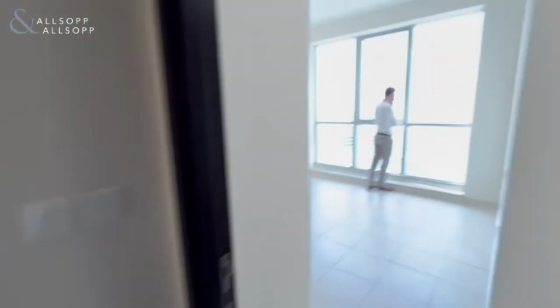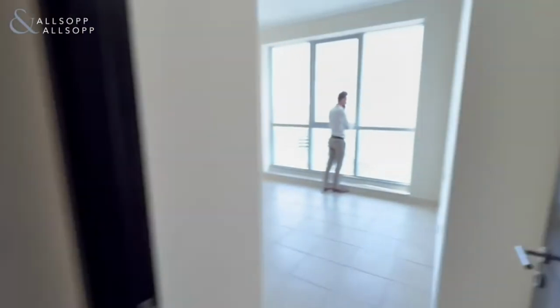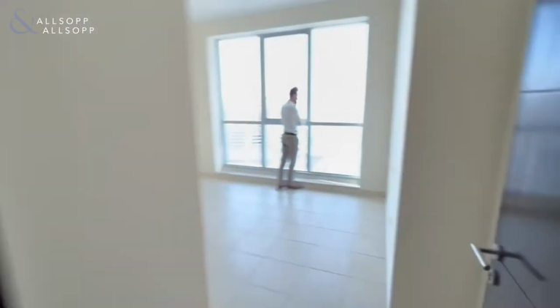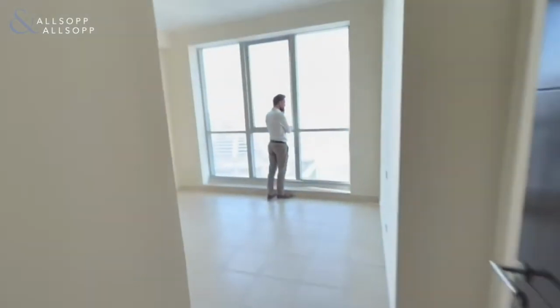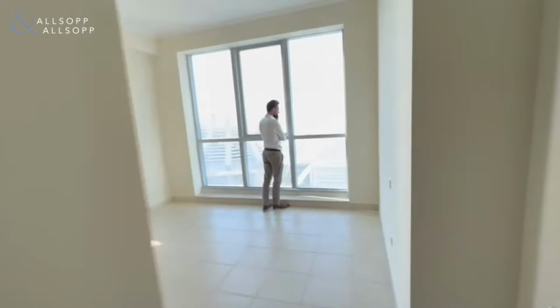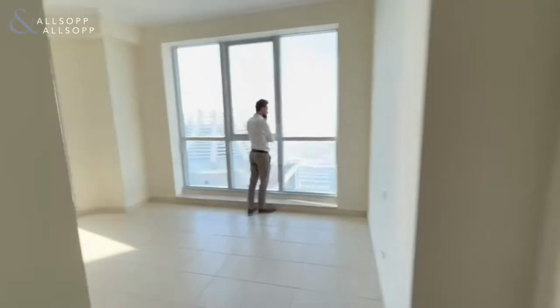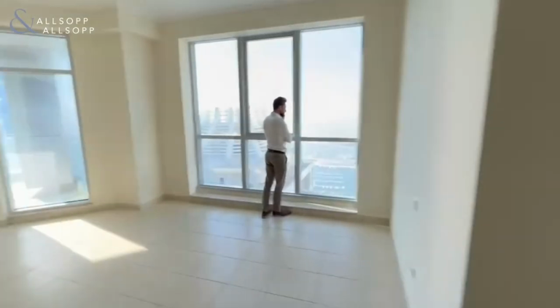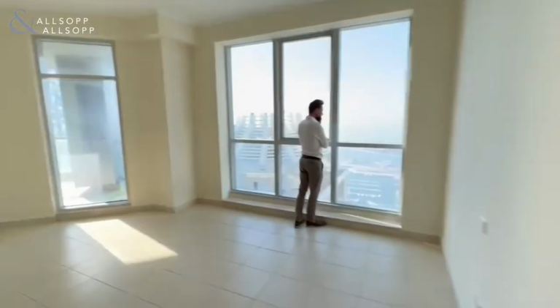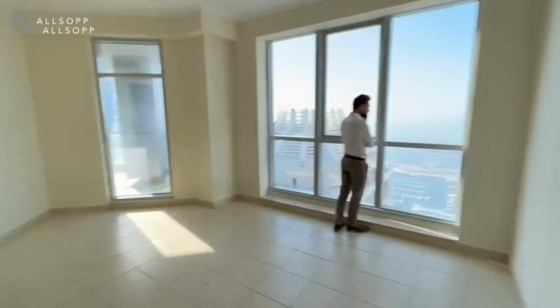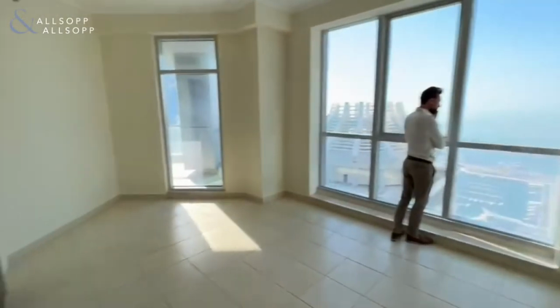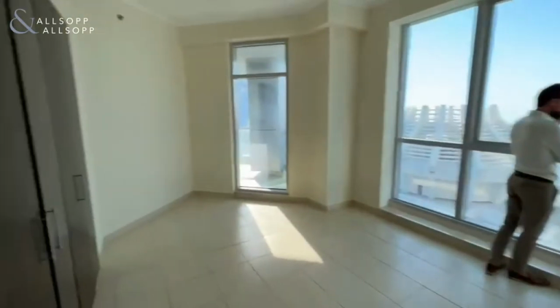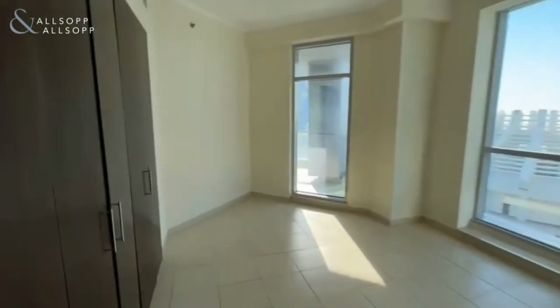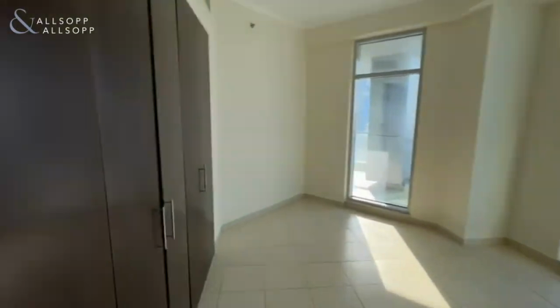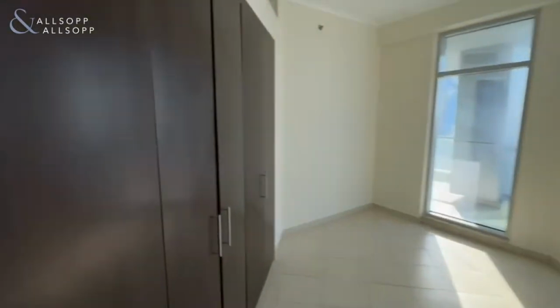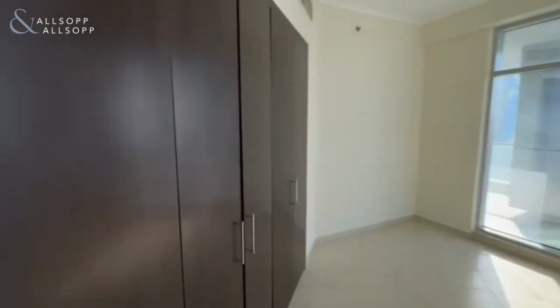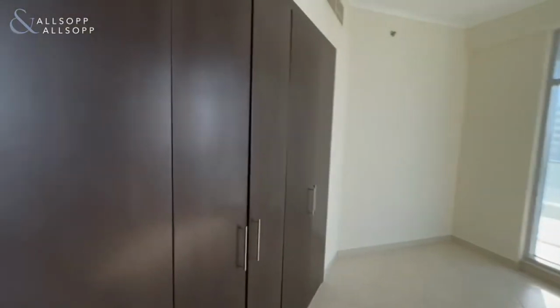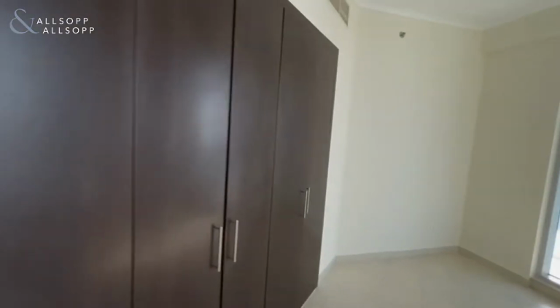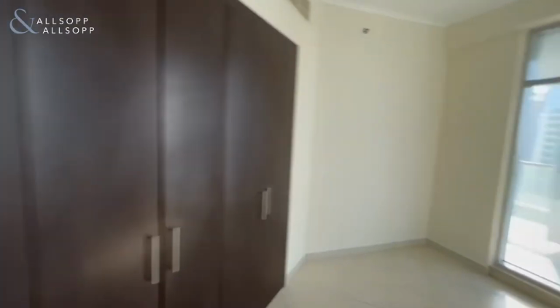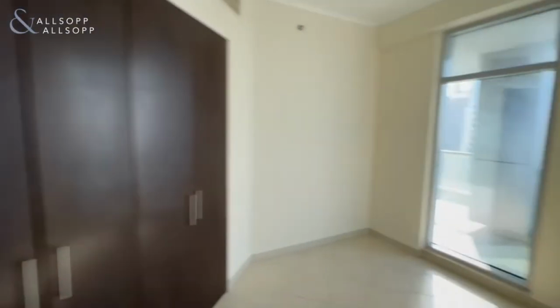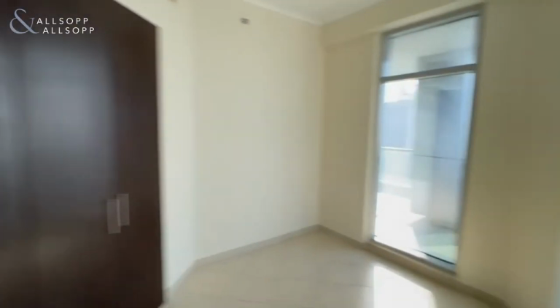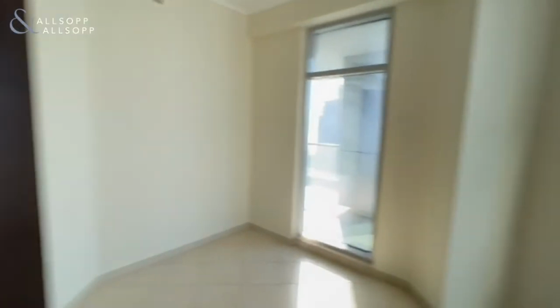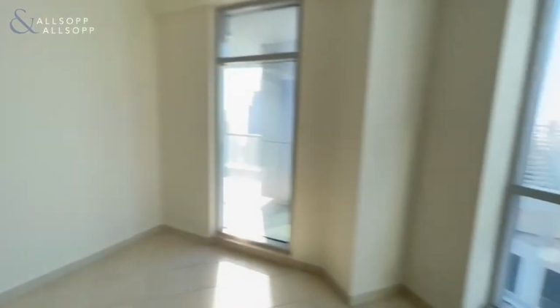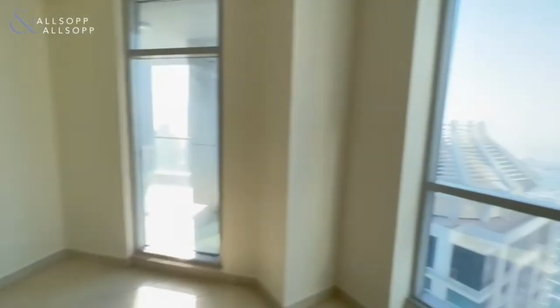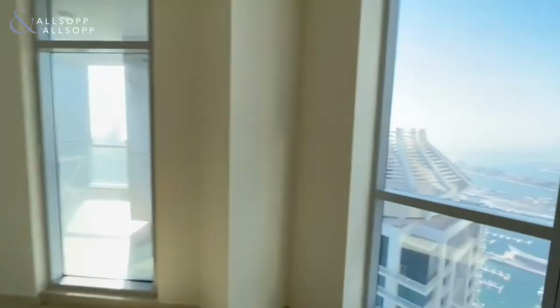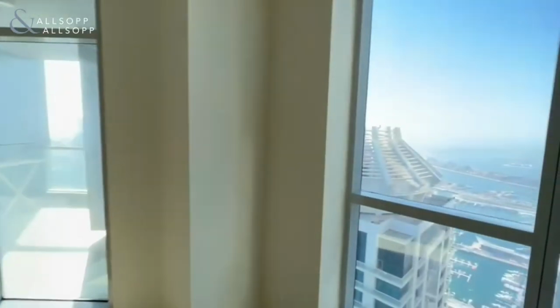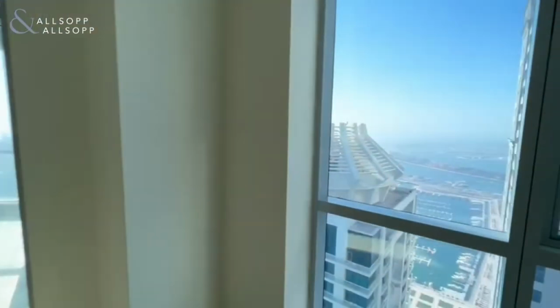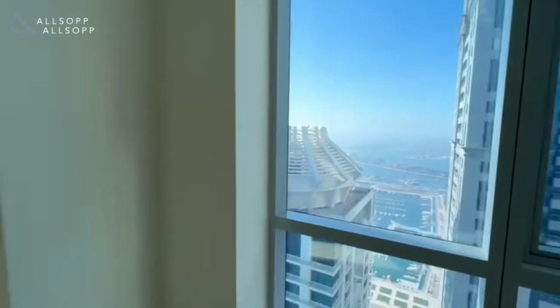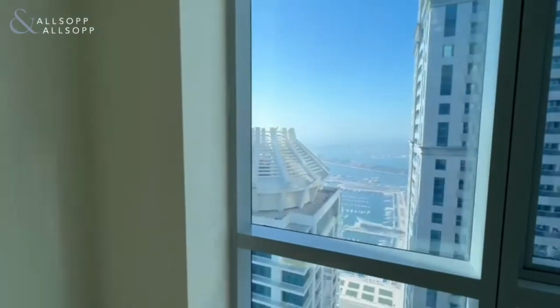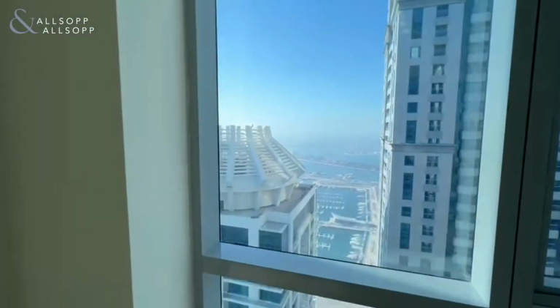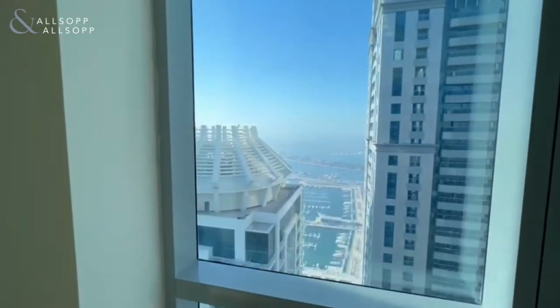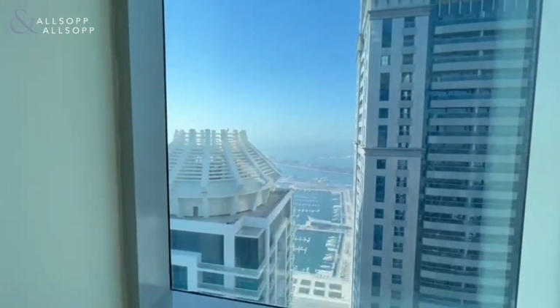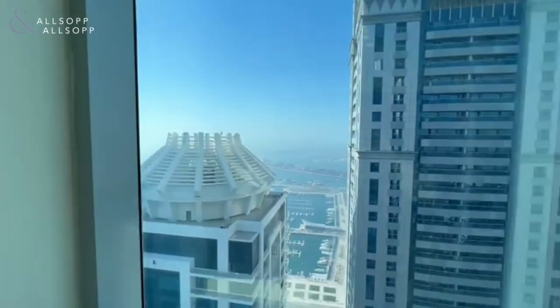And the second guest bedroom with built-in wardrobes and a palm view.